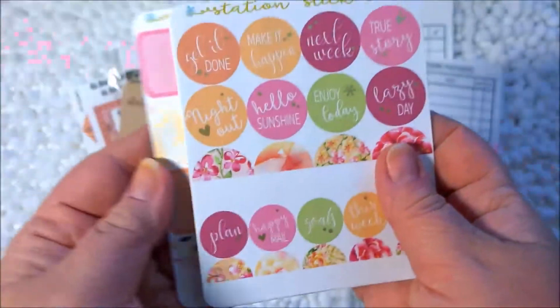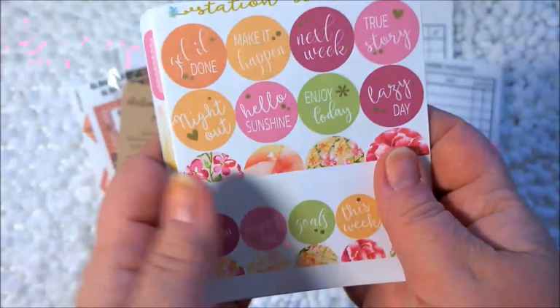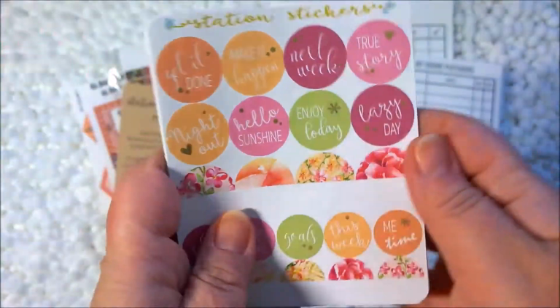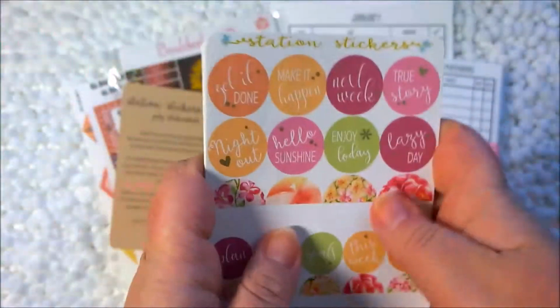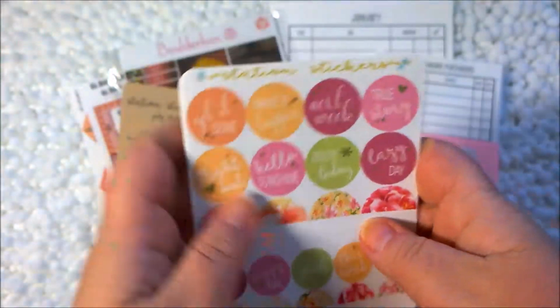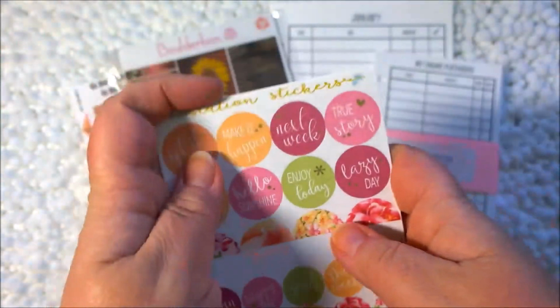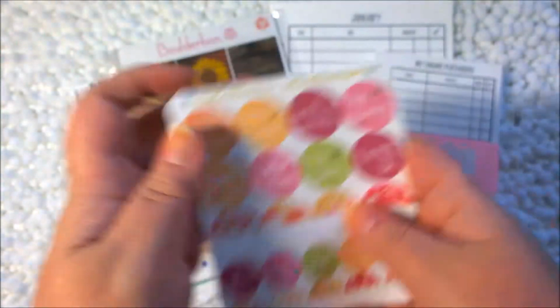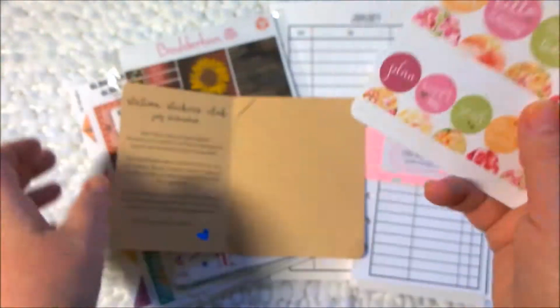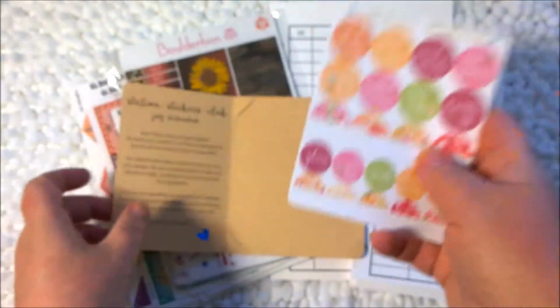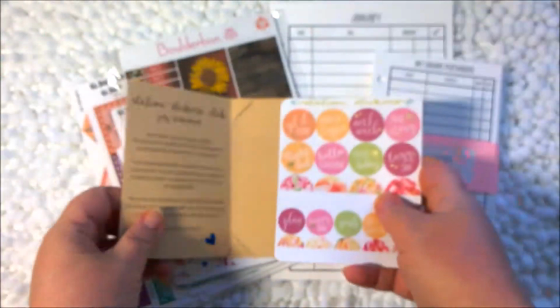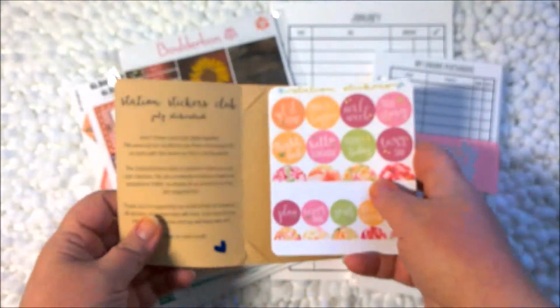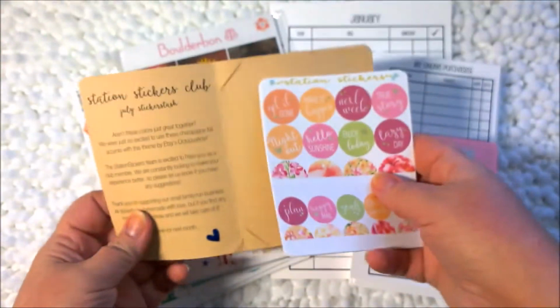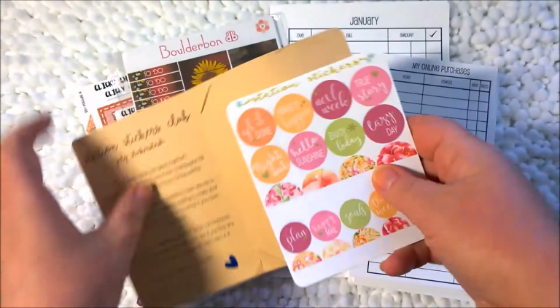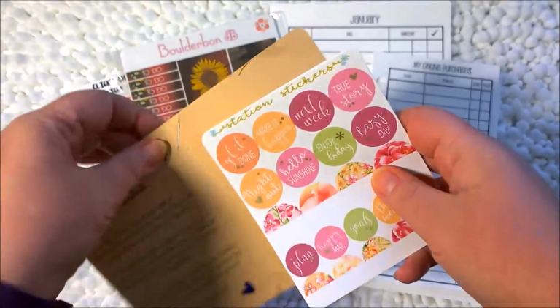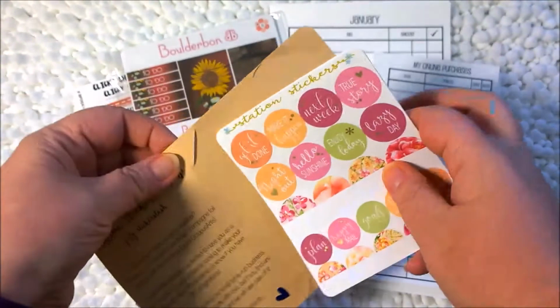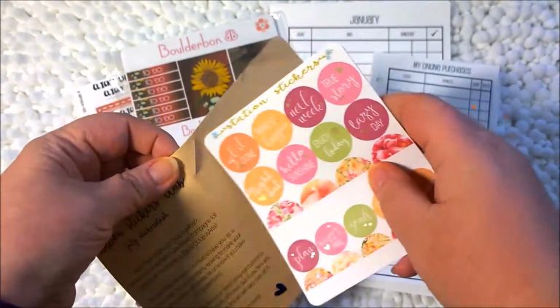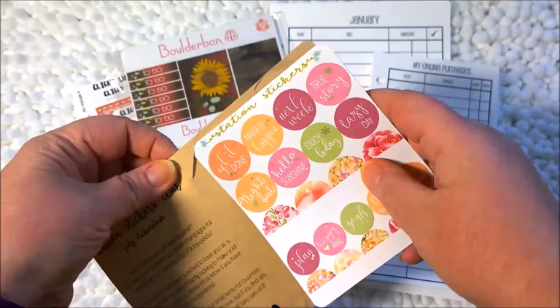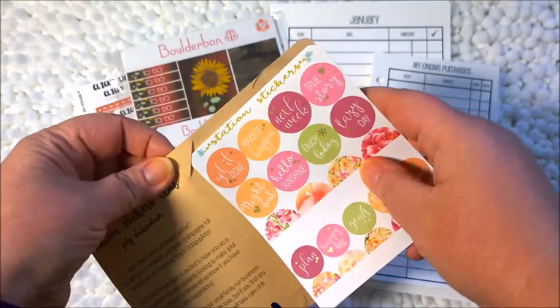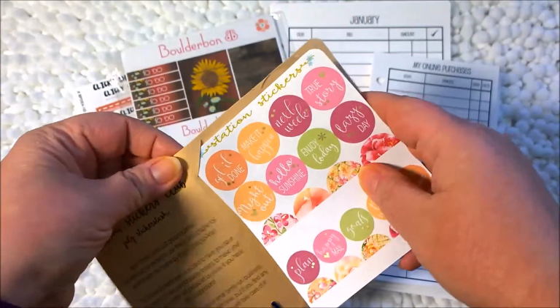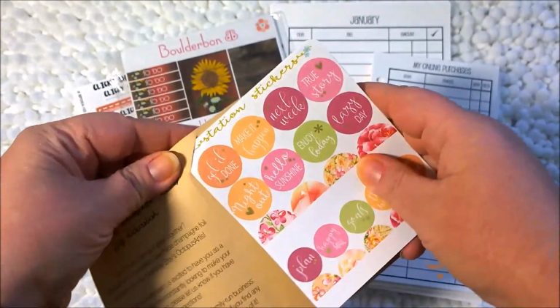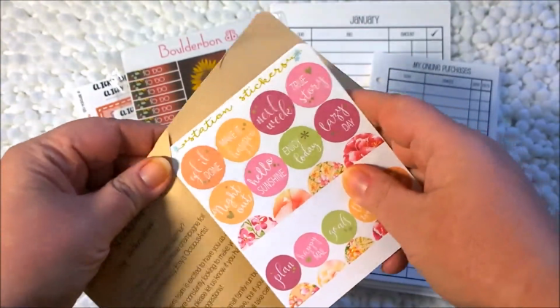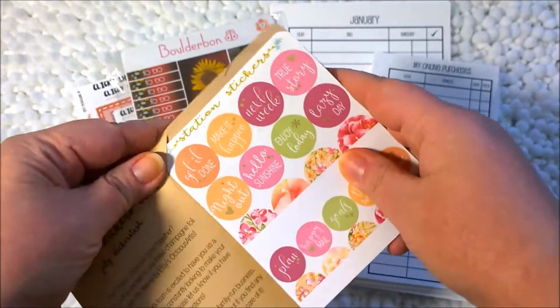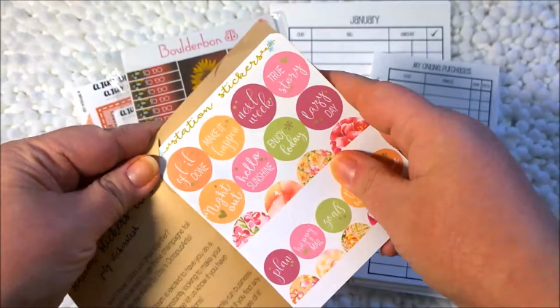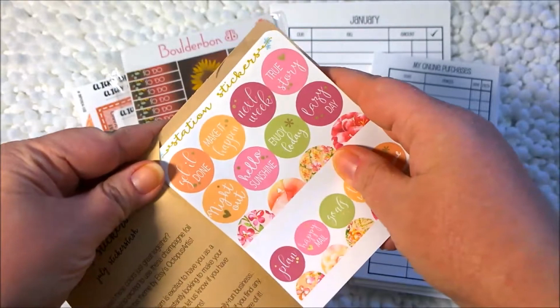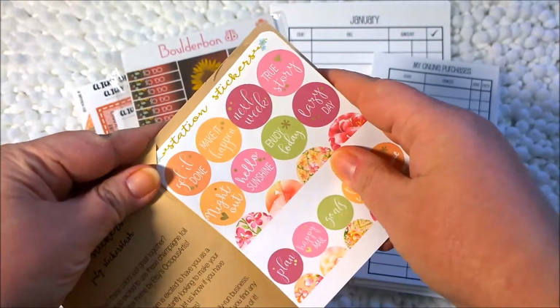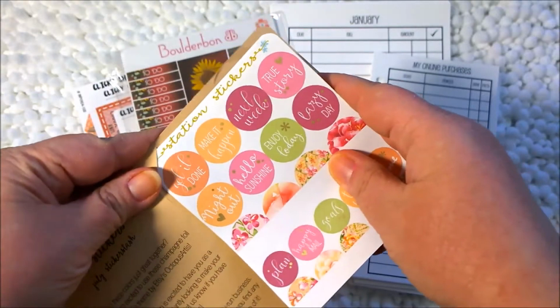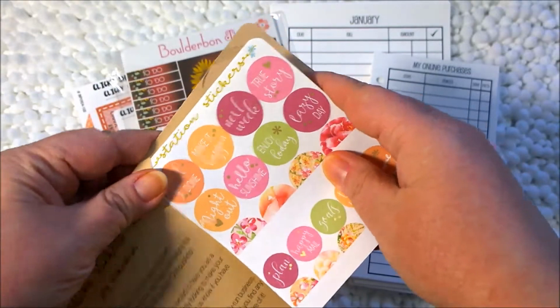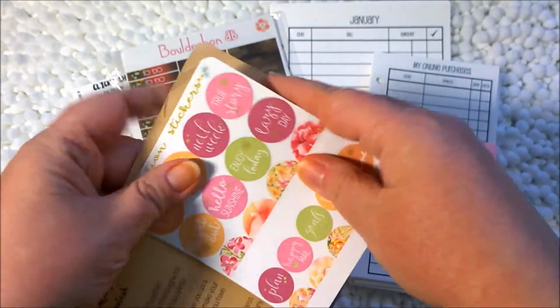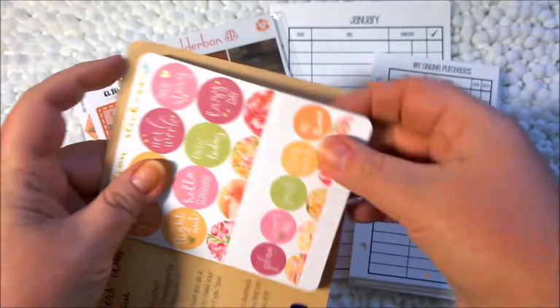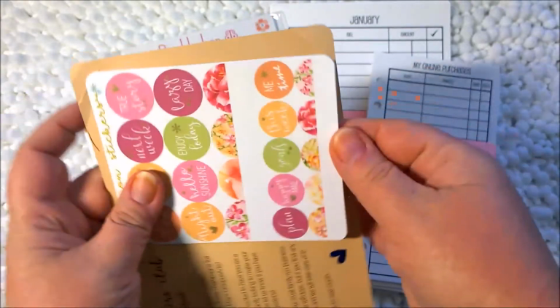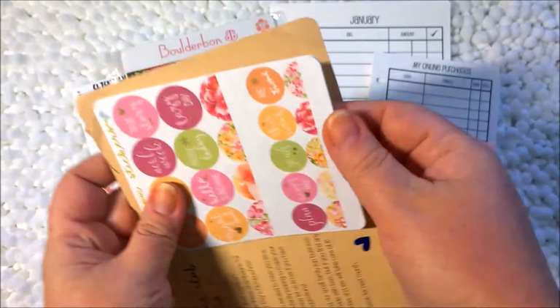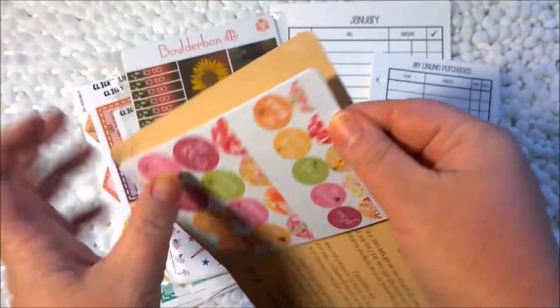So this is Station Stickers. I highly recommend this shop. I feel like it's a good value for my money.